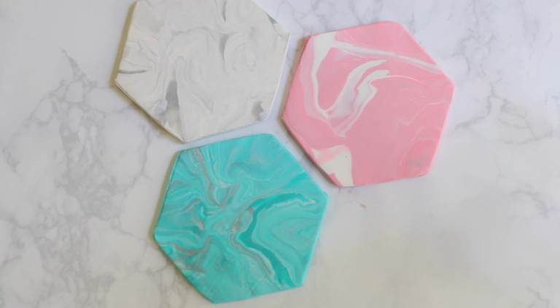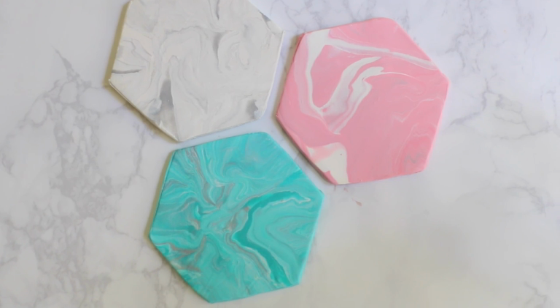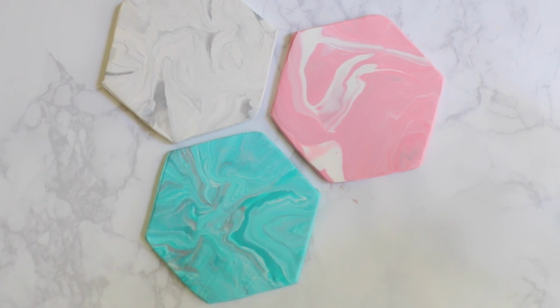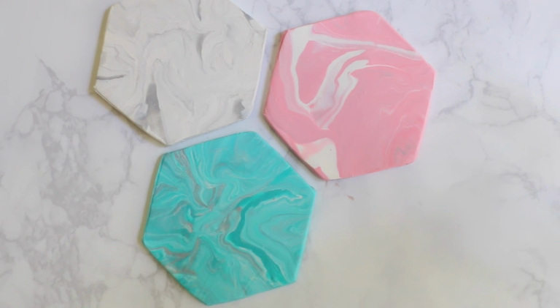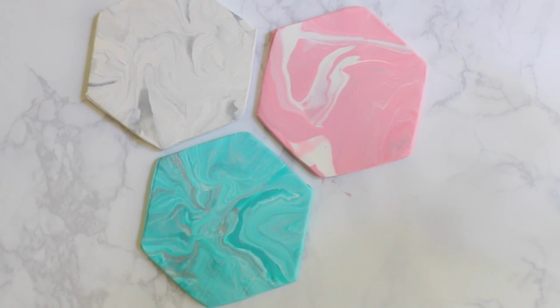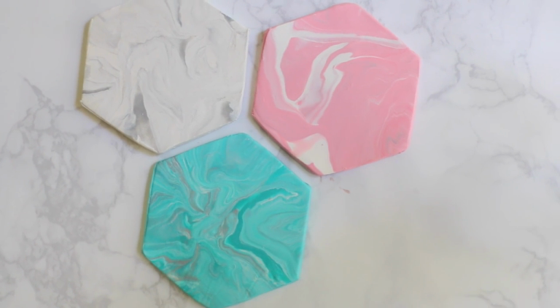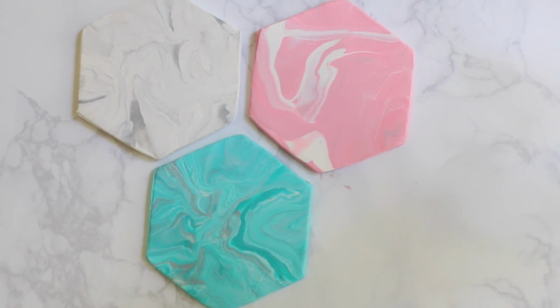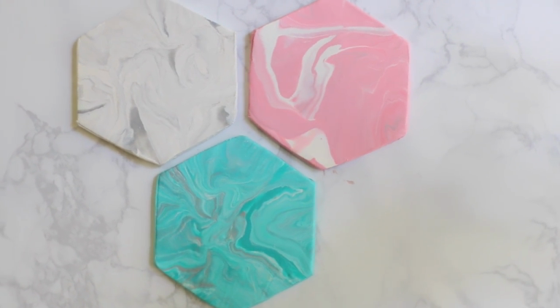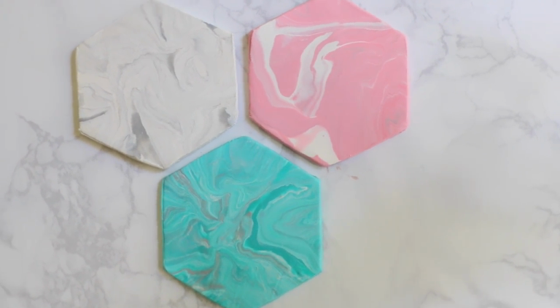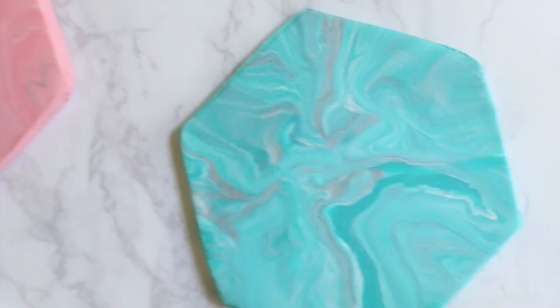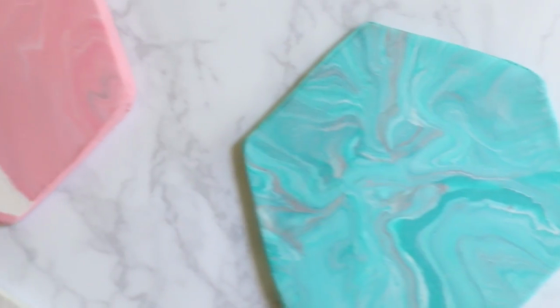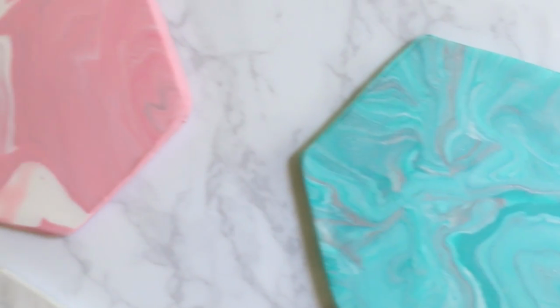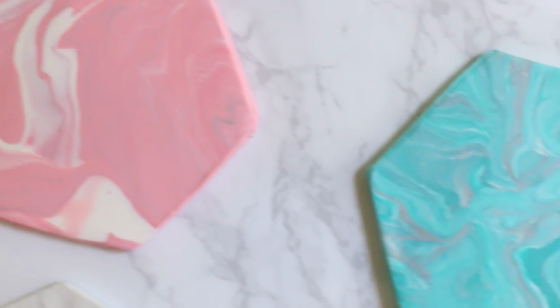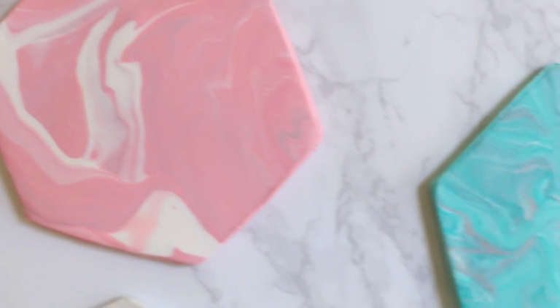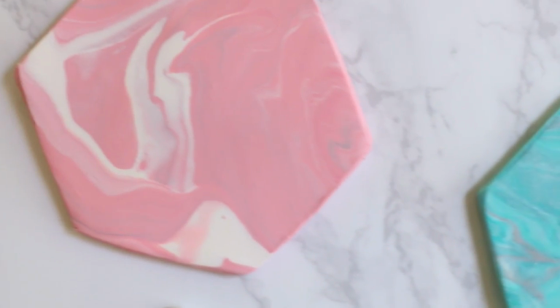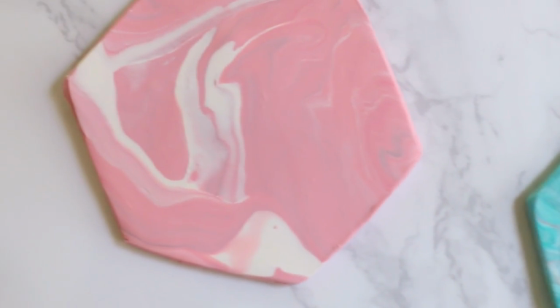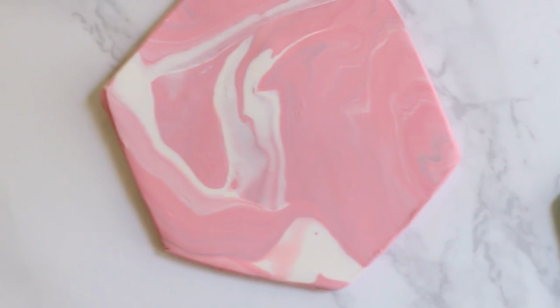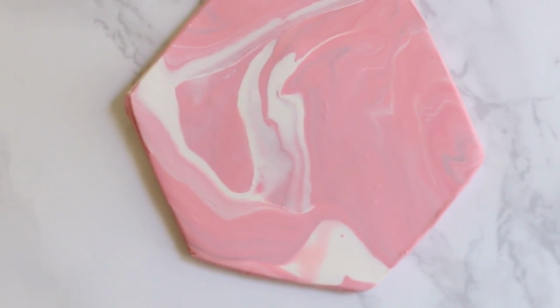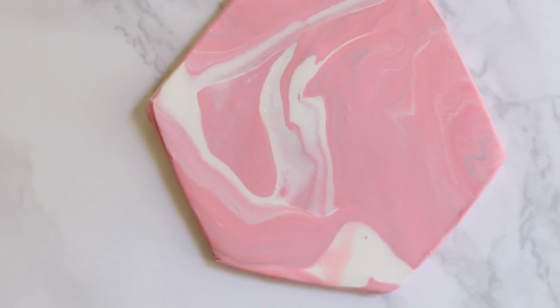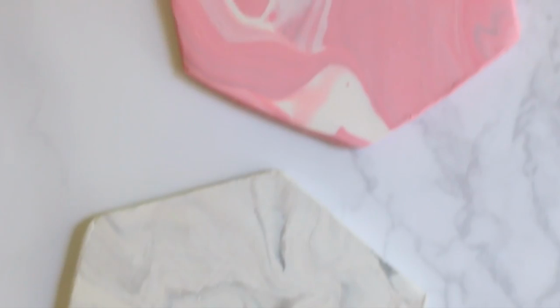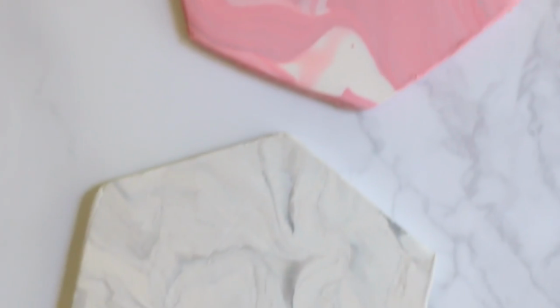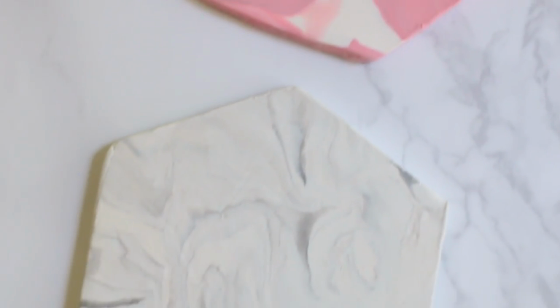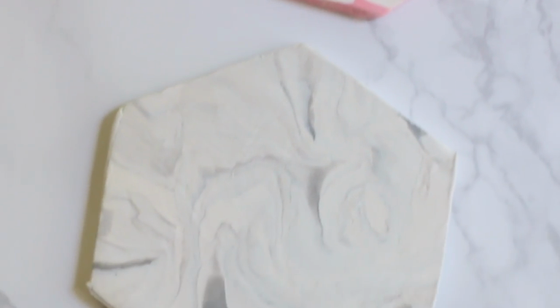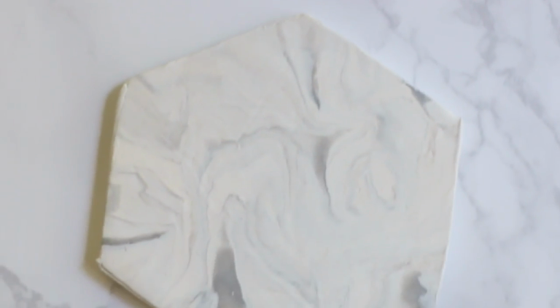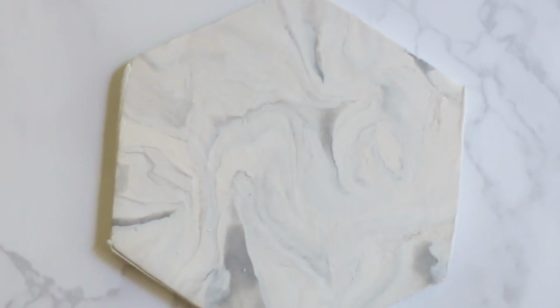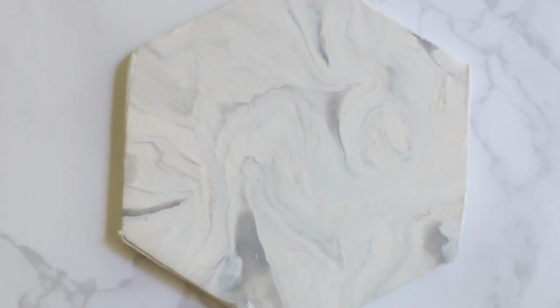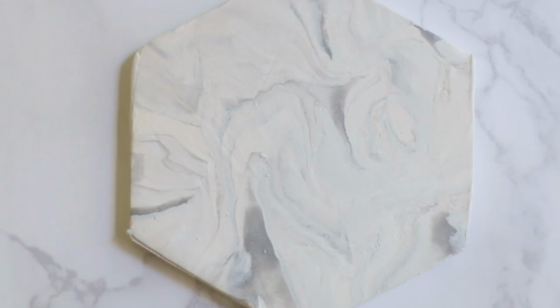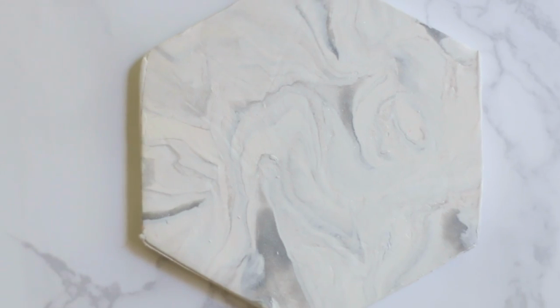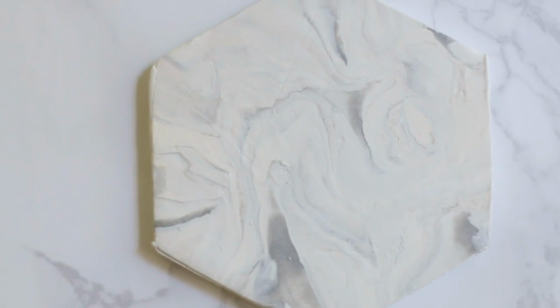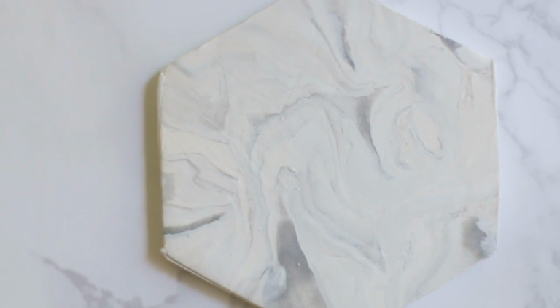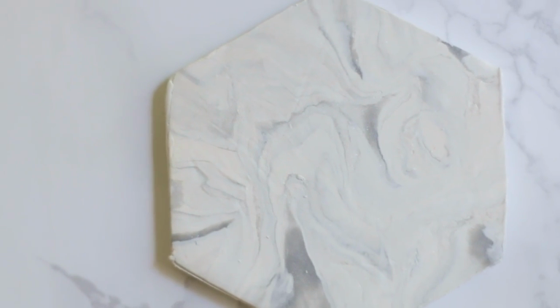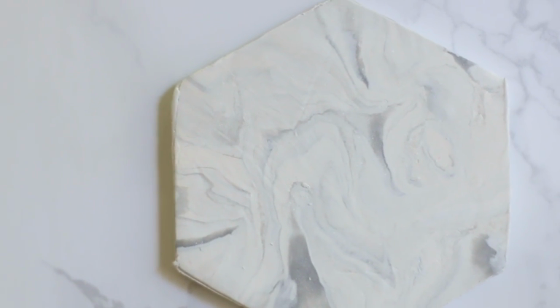When you're done, you will have the most beautiful coasters ever. I think my favorite one that I made is that blue, turquoise one. Comment down below which one is your favorite.